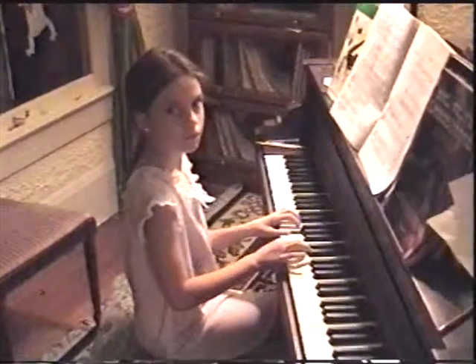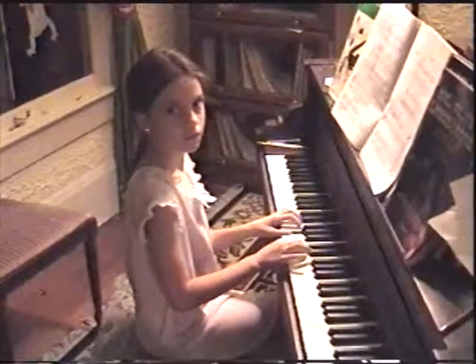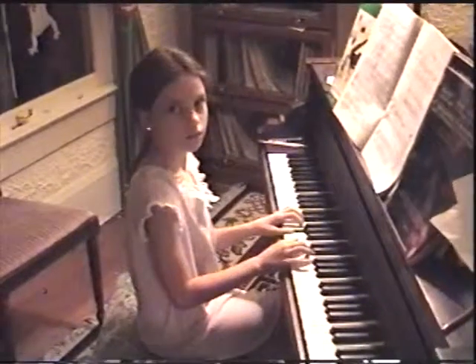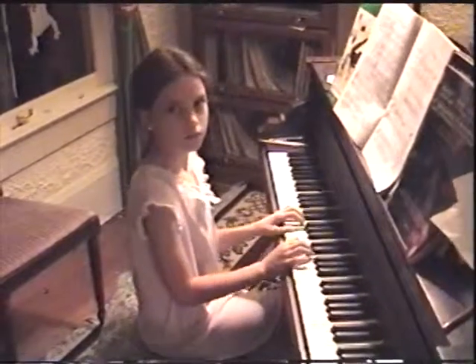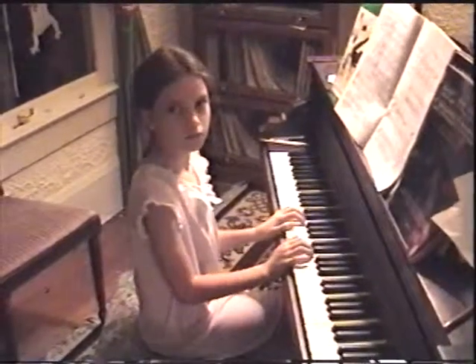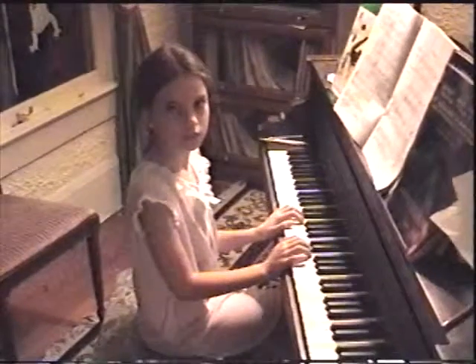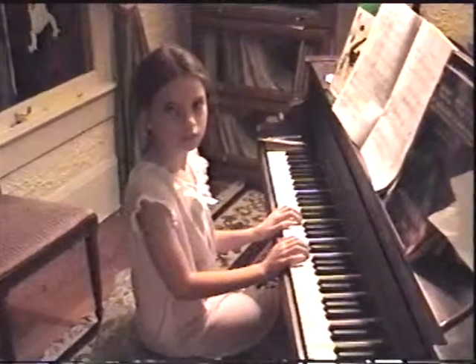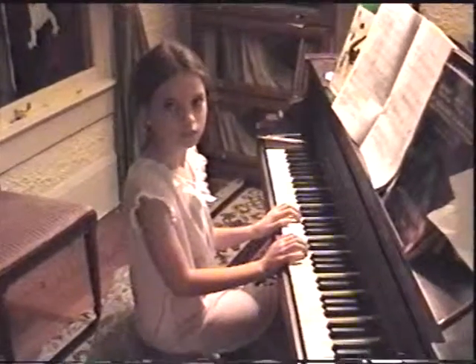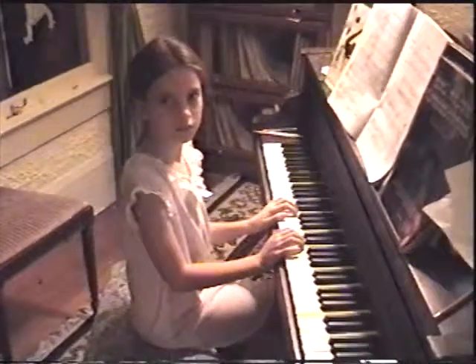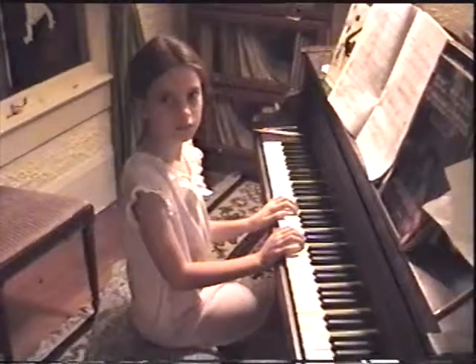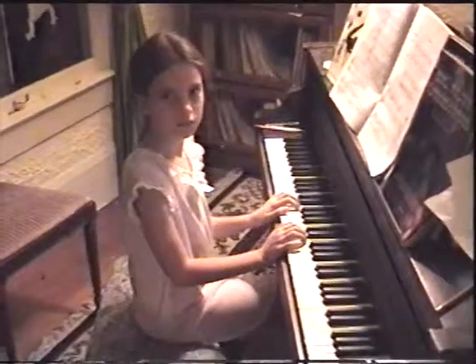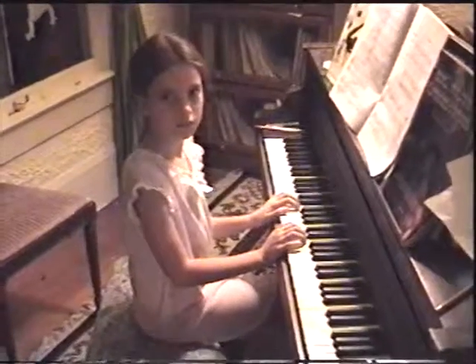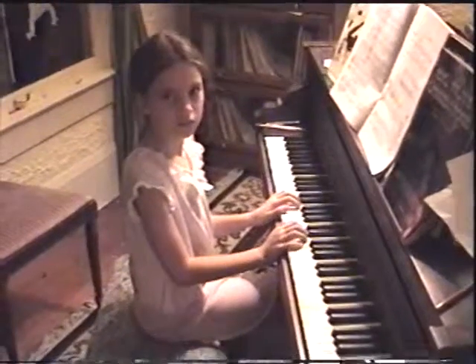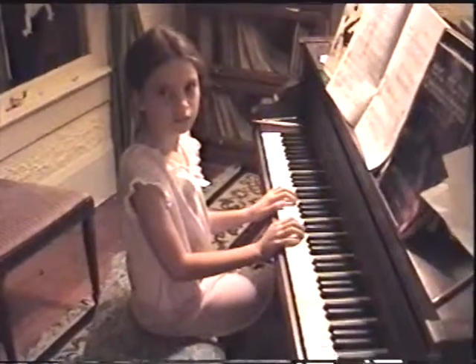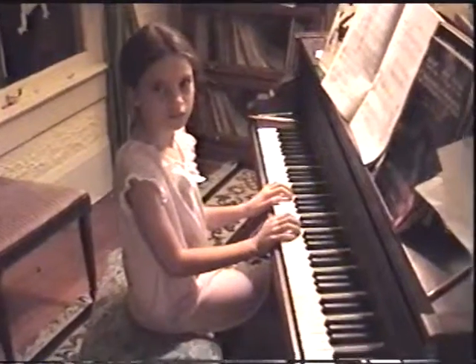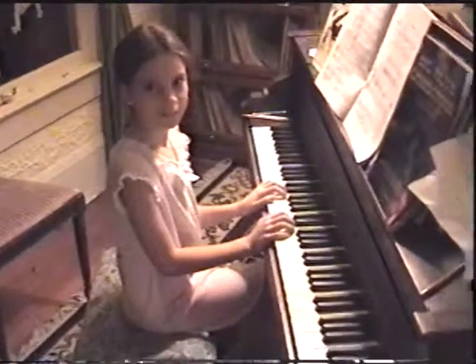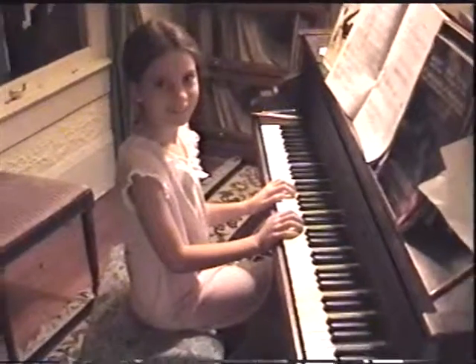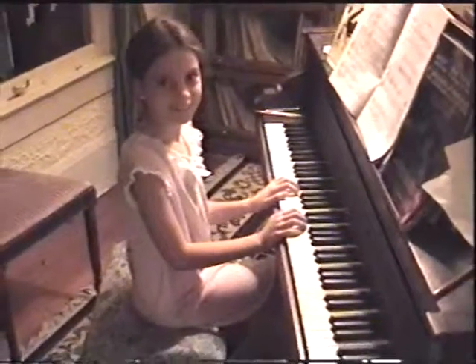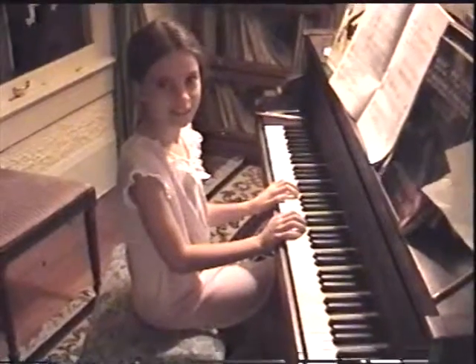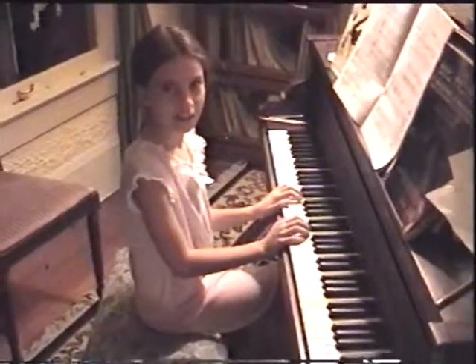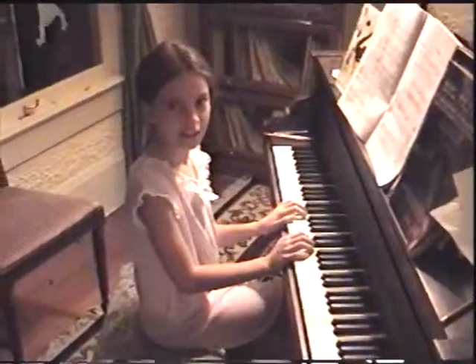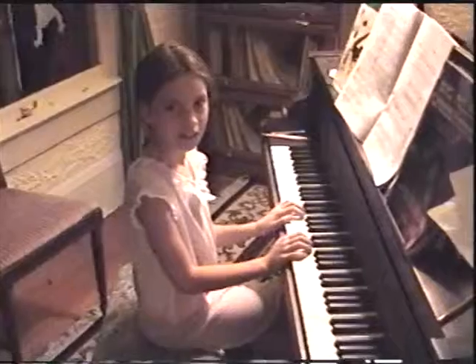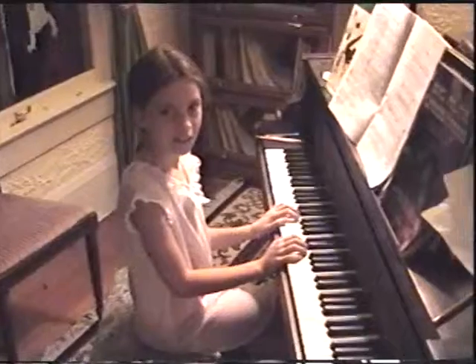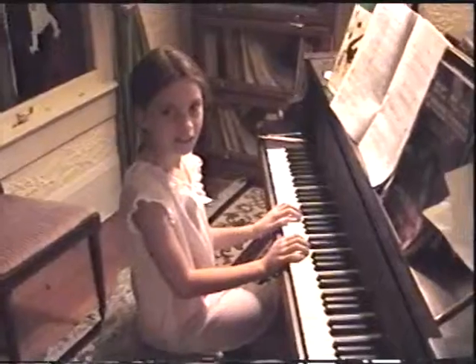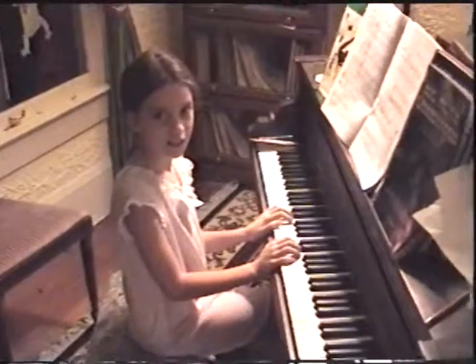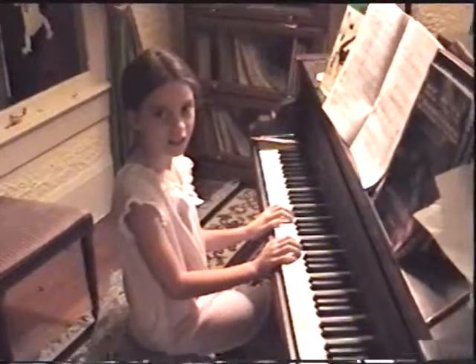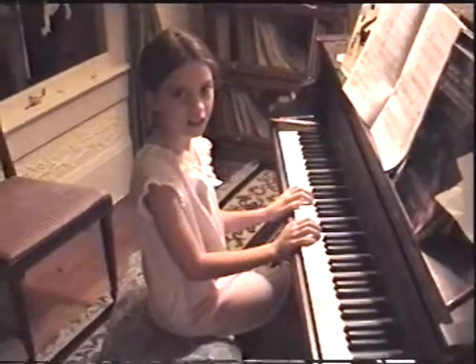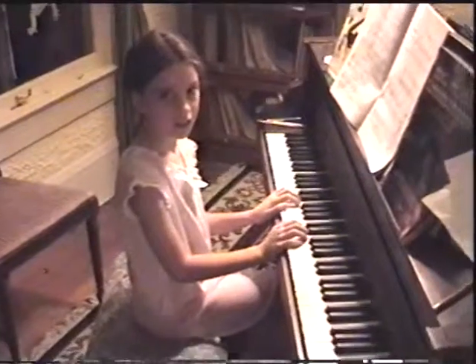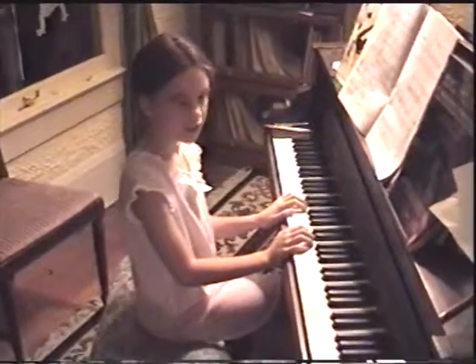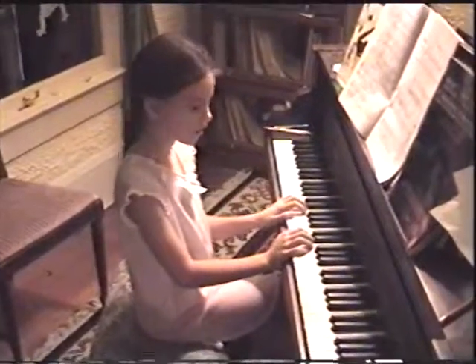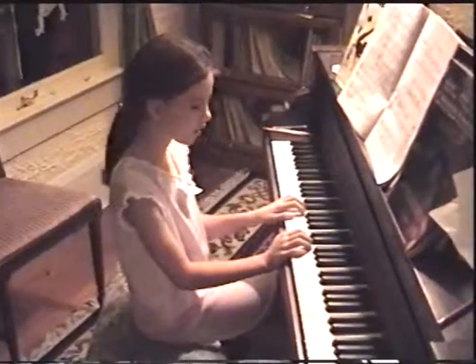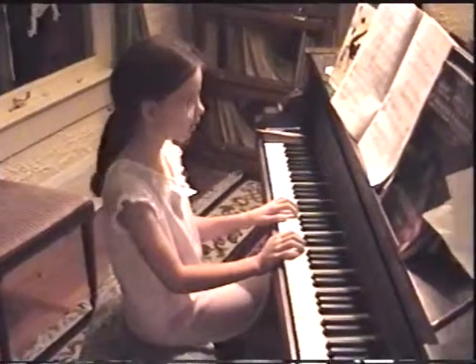What are you doing? My video taped Lily. It's your turn.